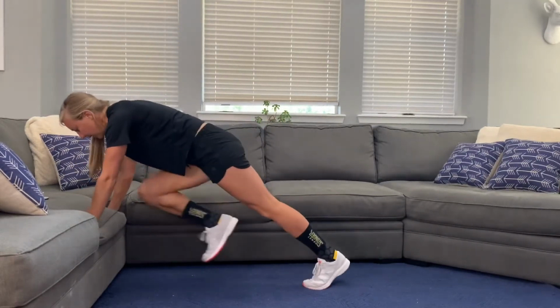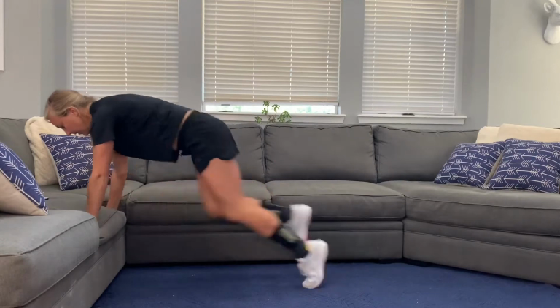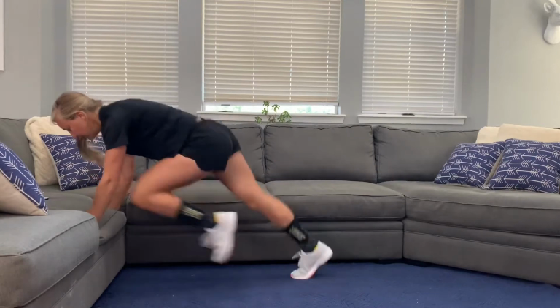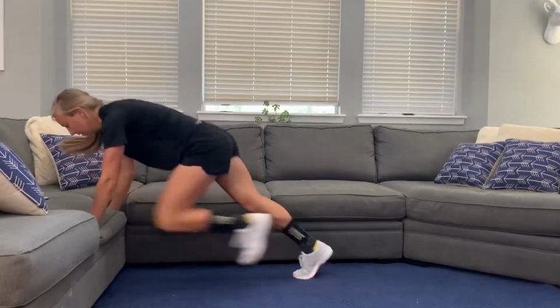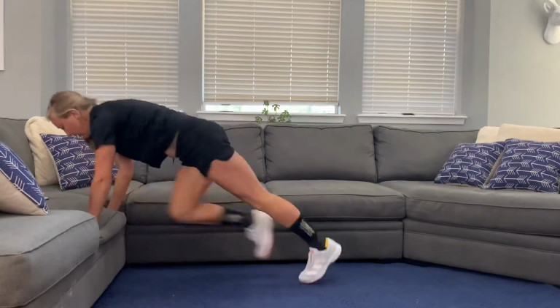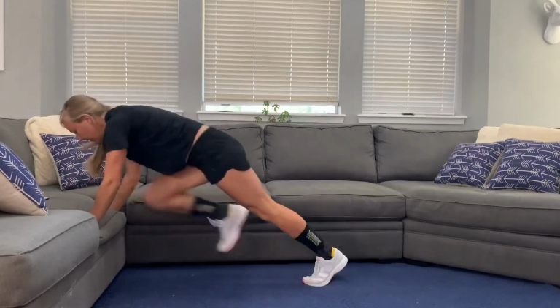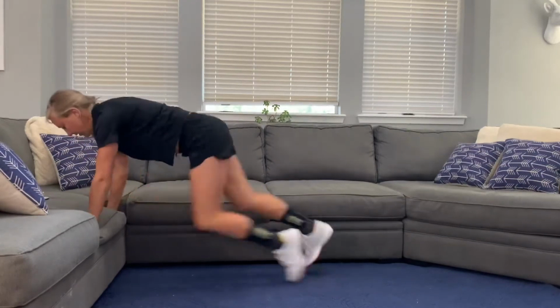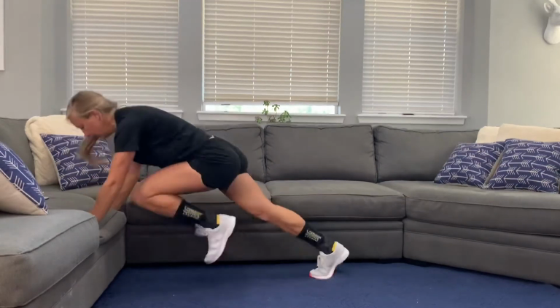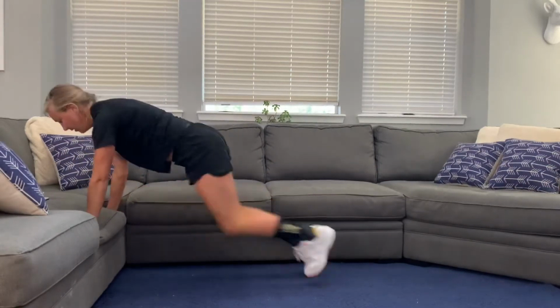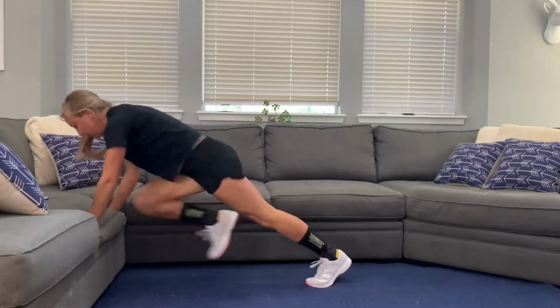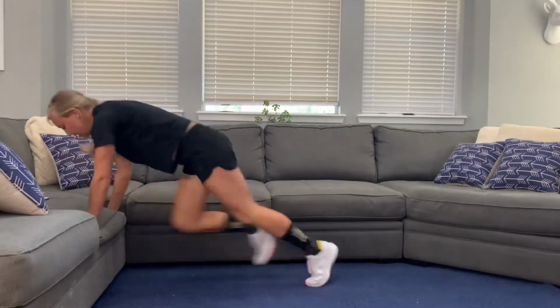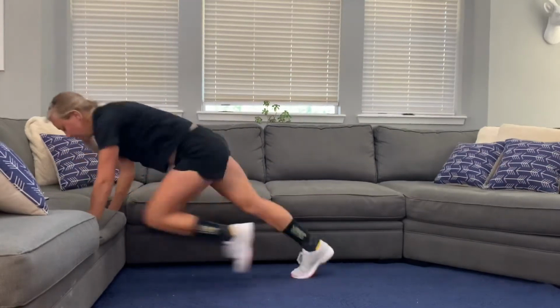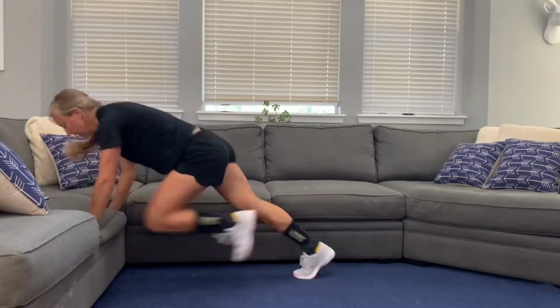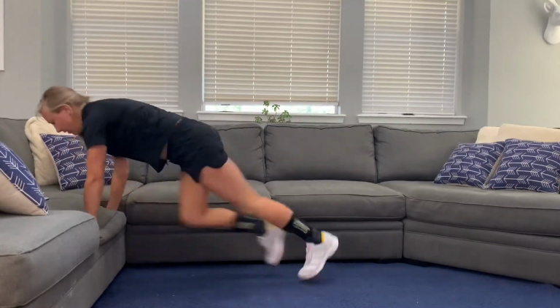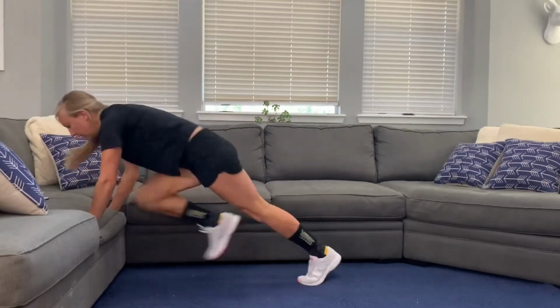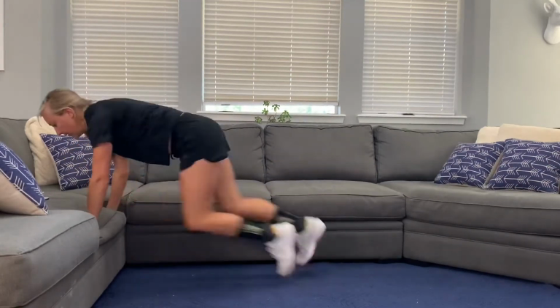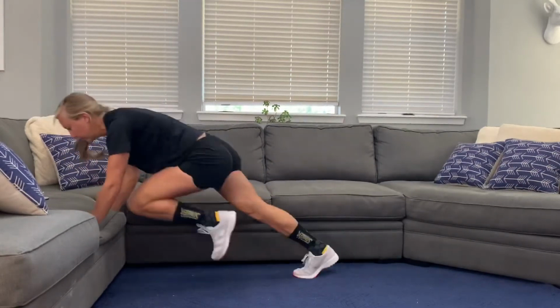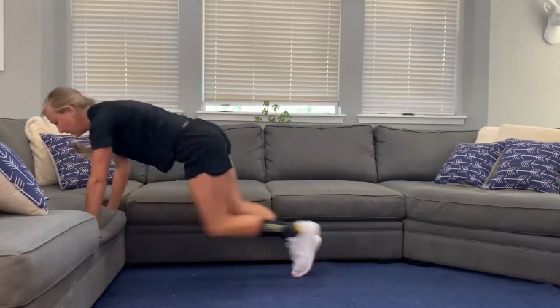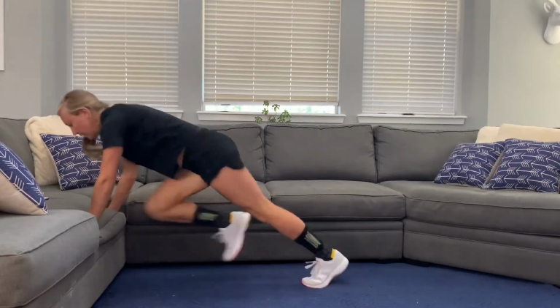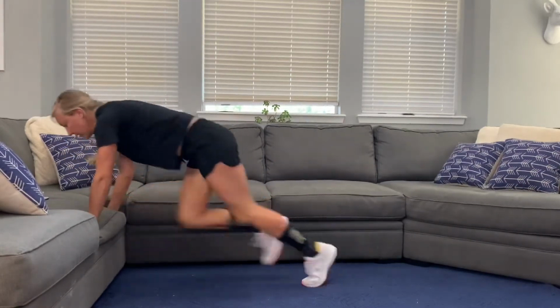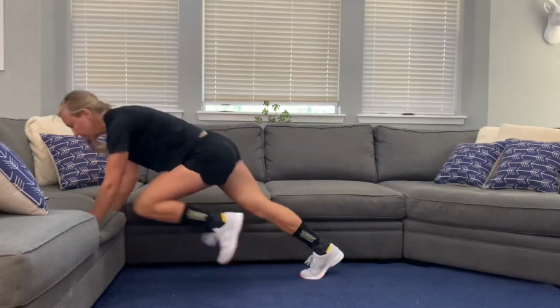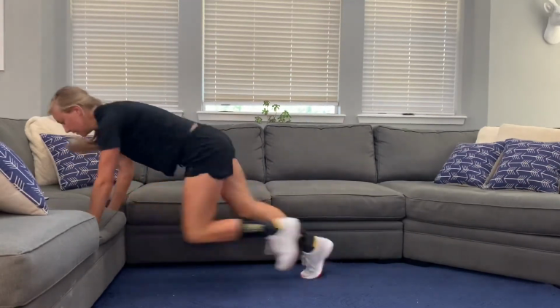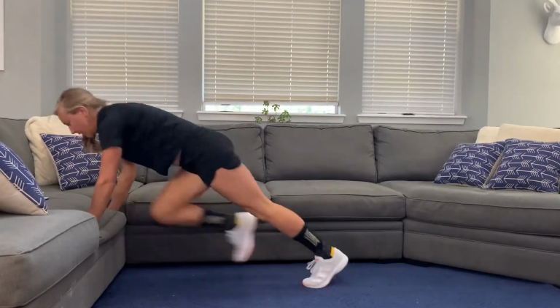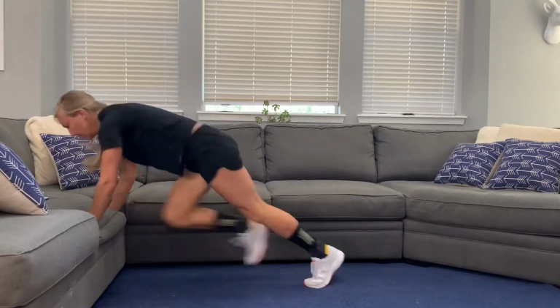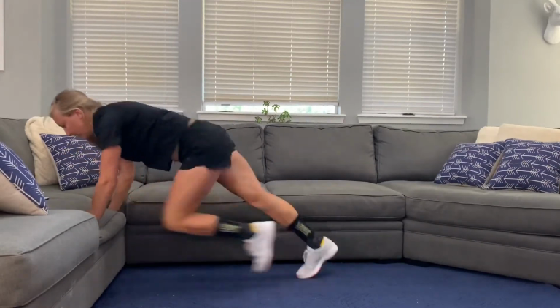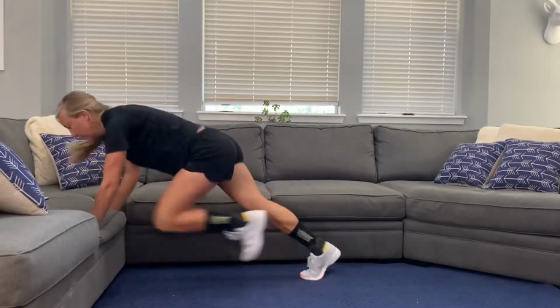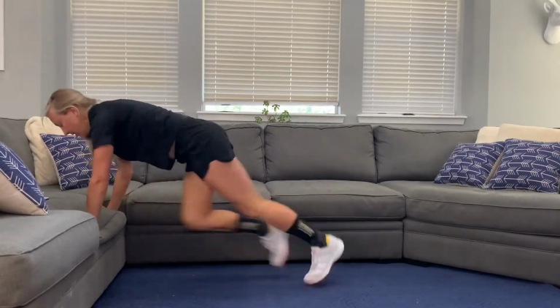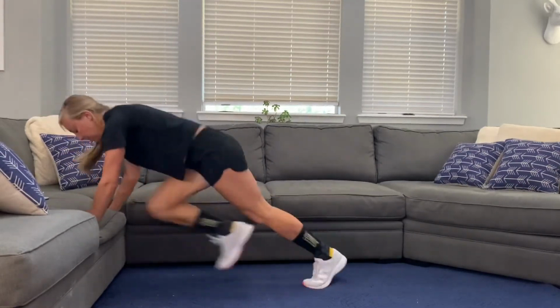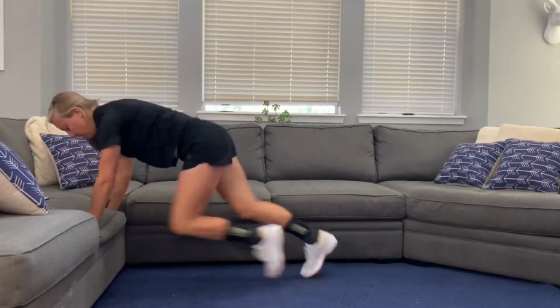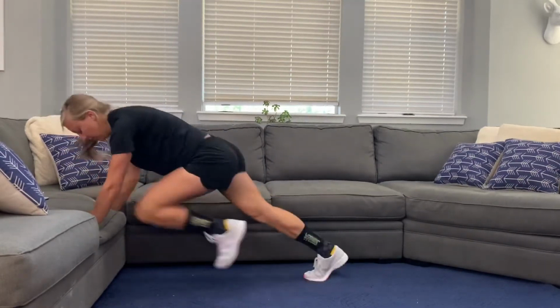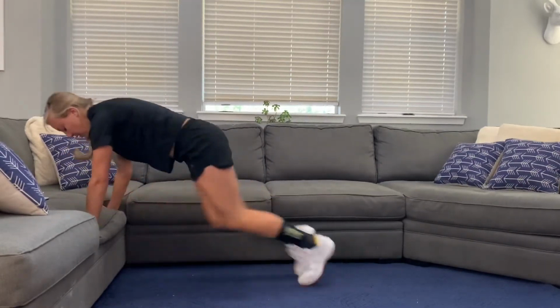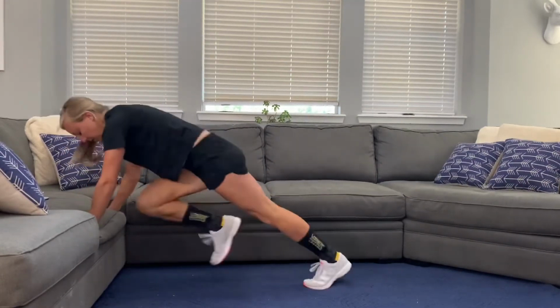Back to our plank position — mountain climbers. This one's fast, but it'll get the heart rate up.